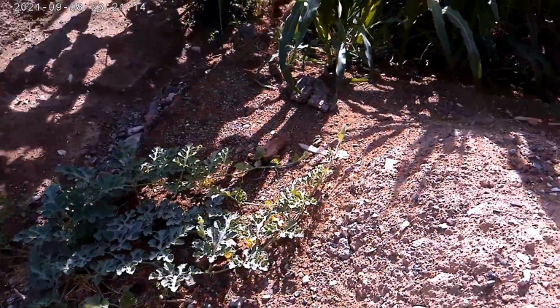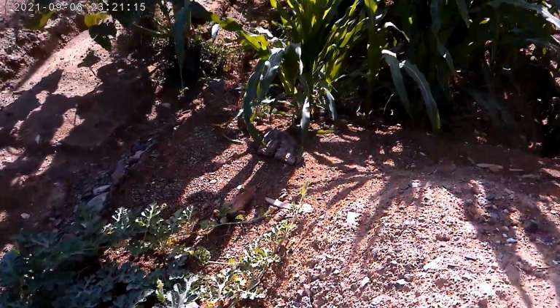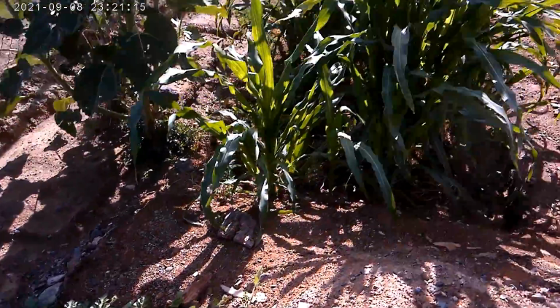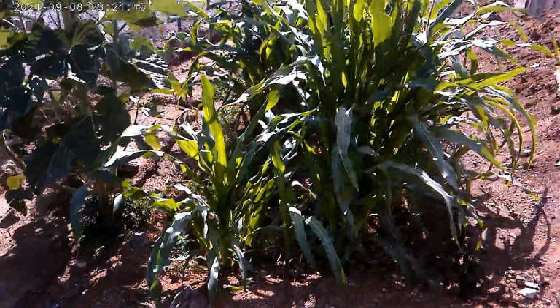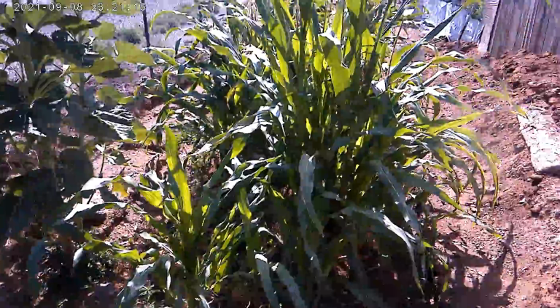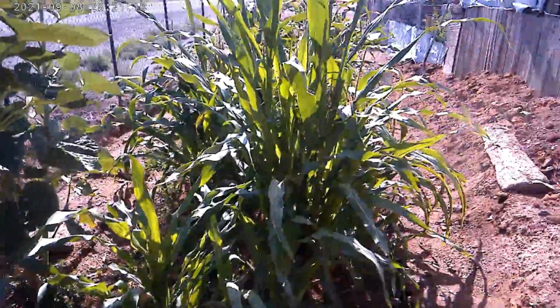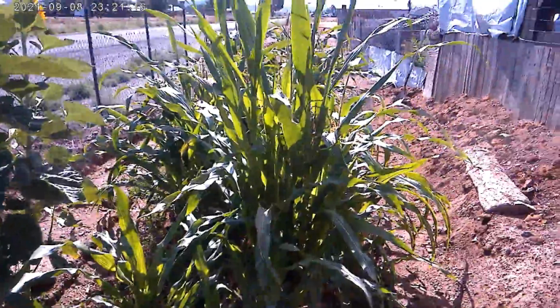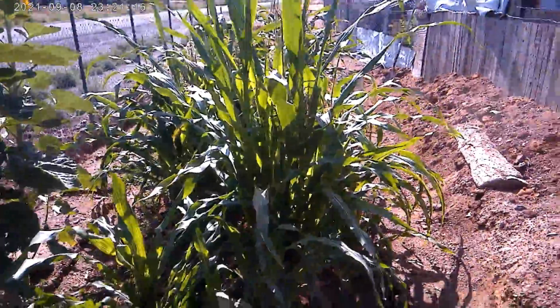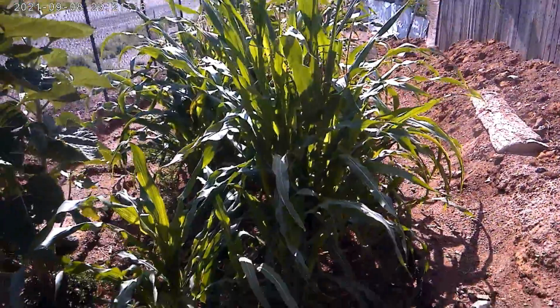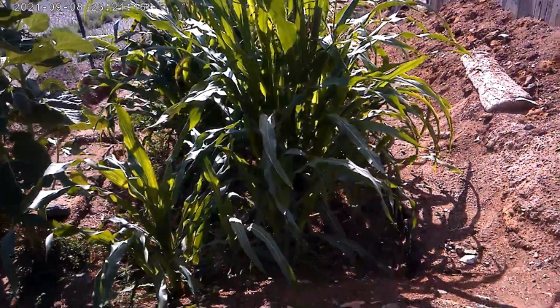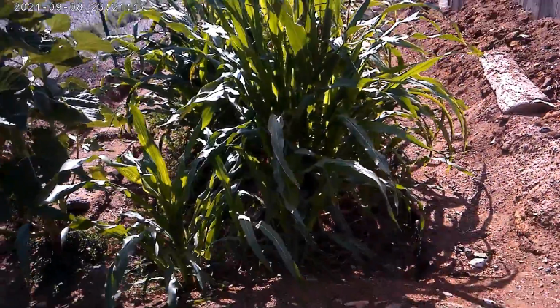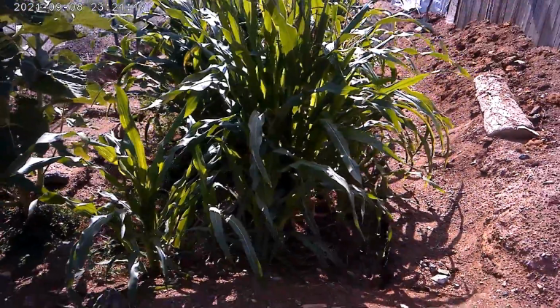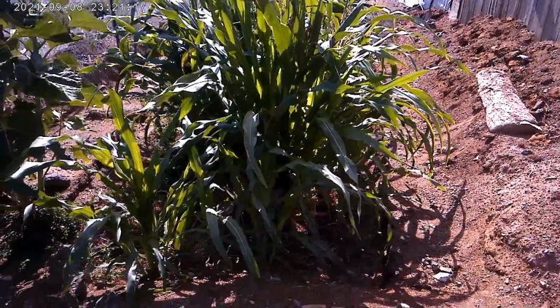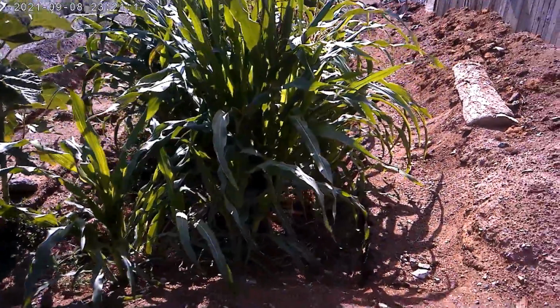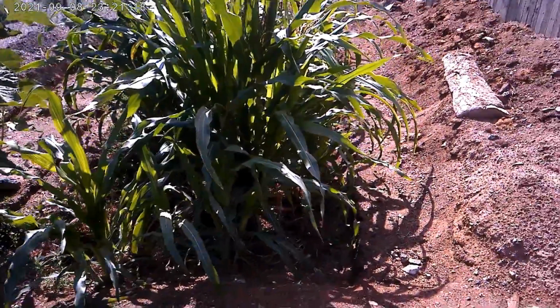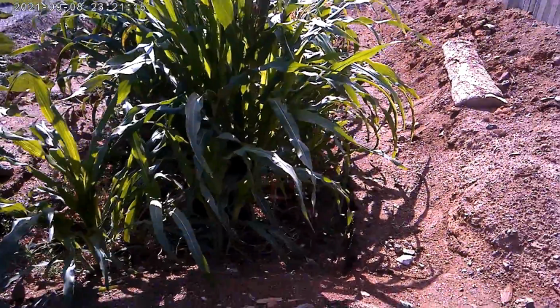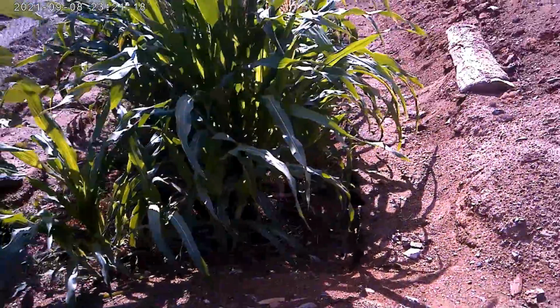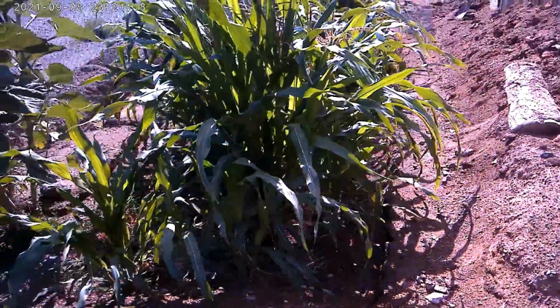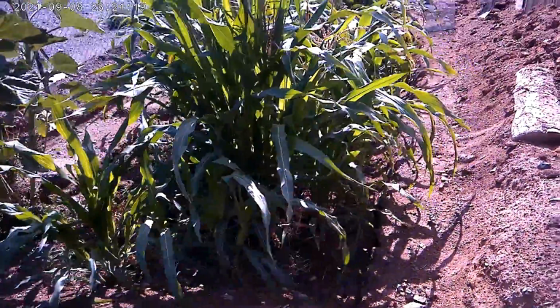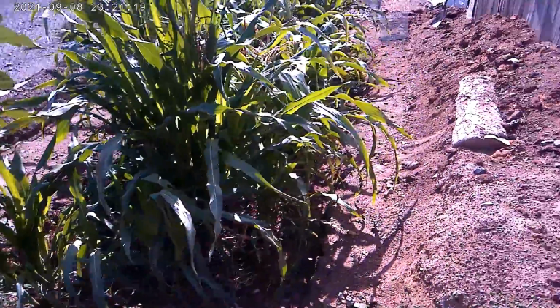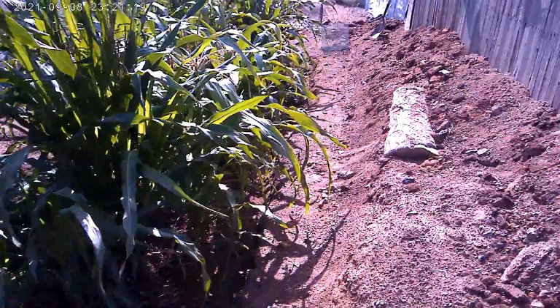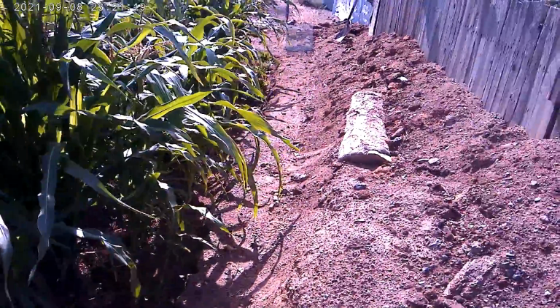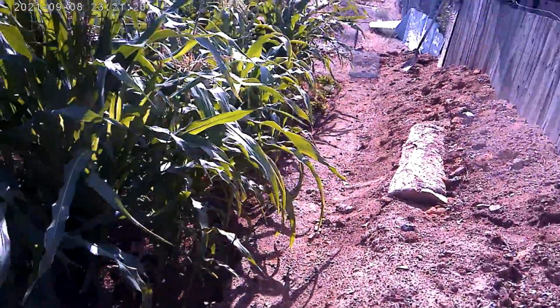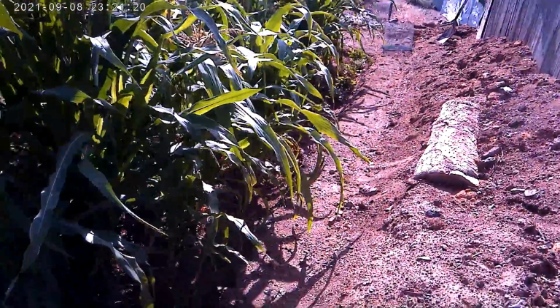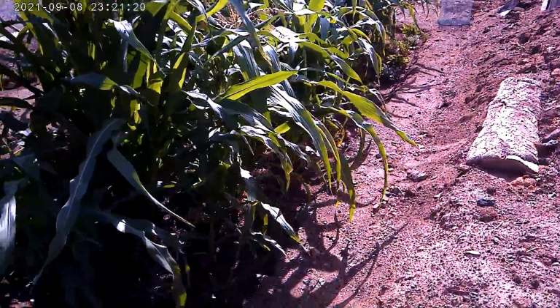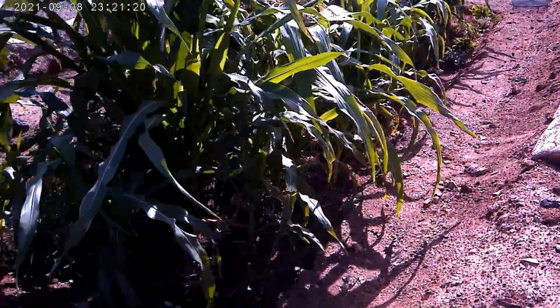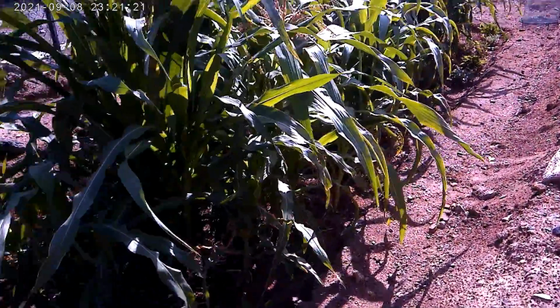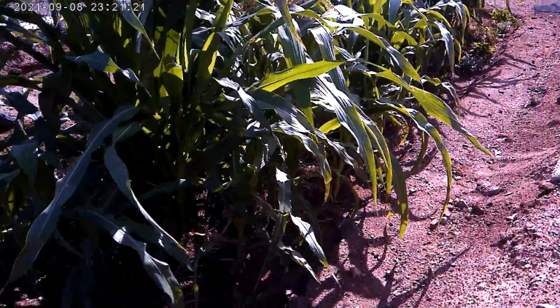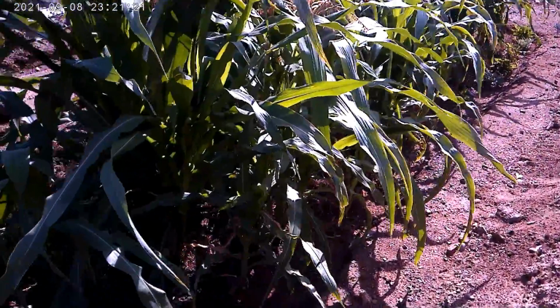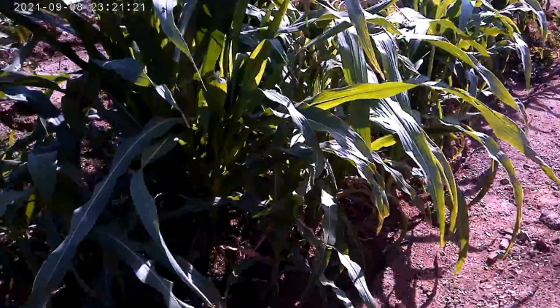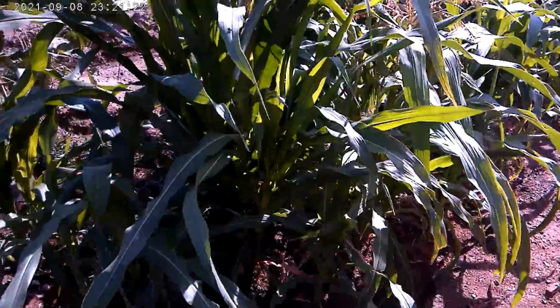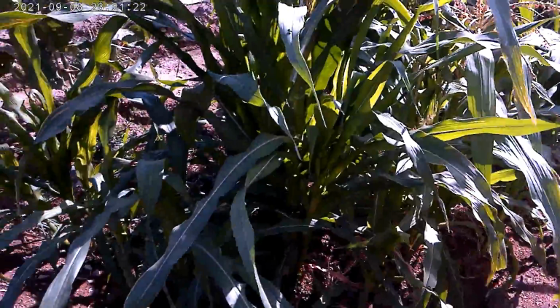The corn is actually growing well. The squash and the beans did not work — they all died.